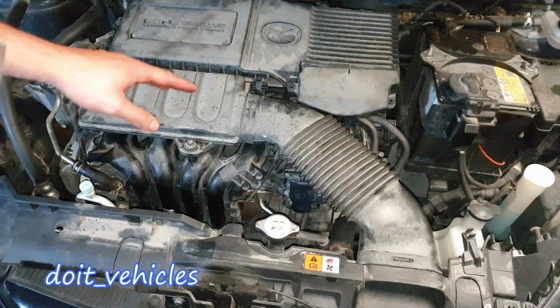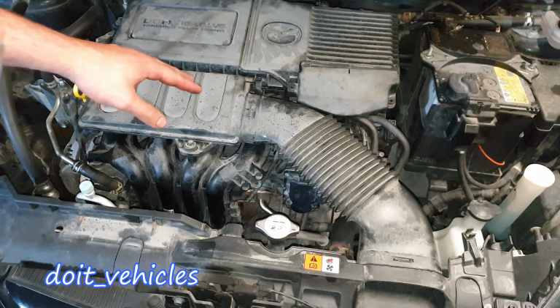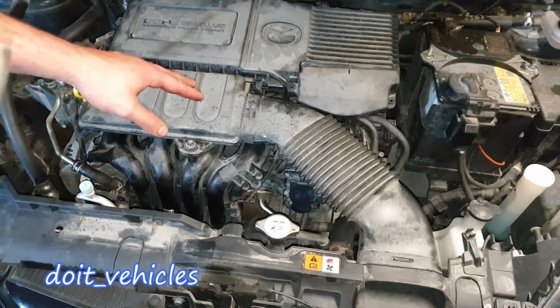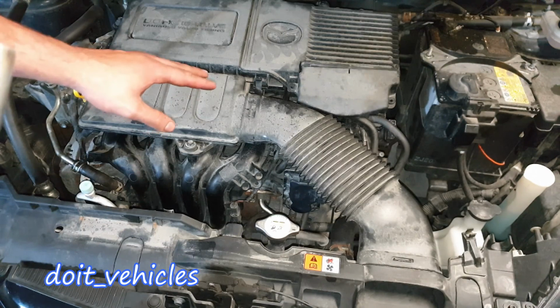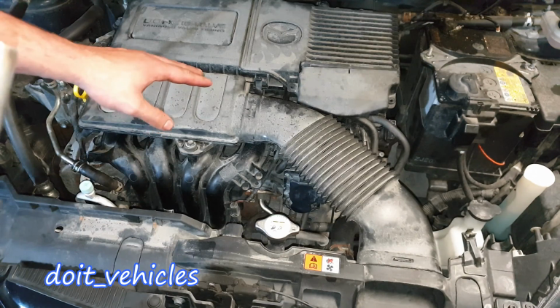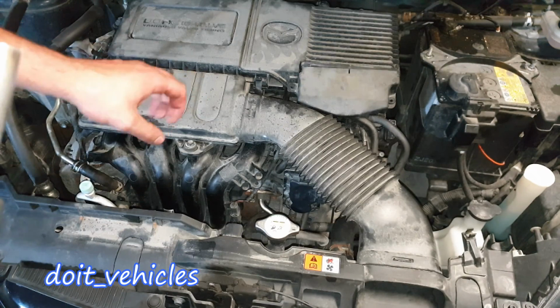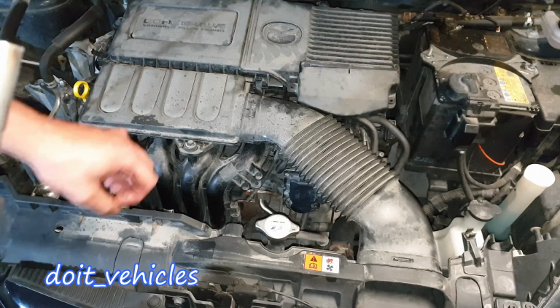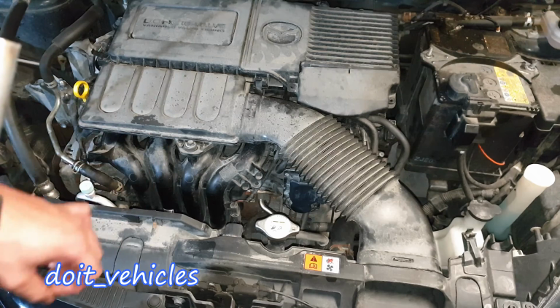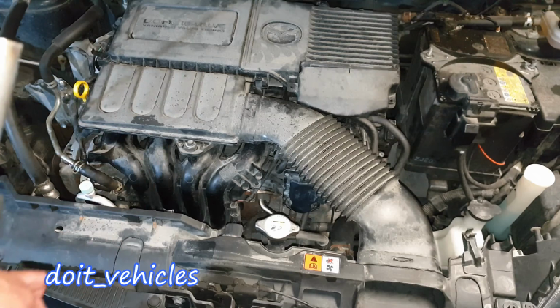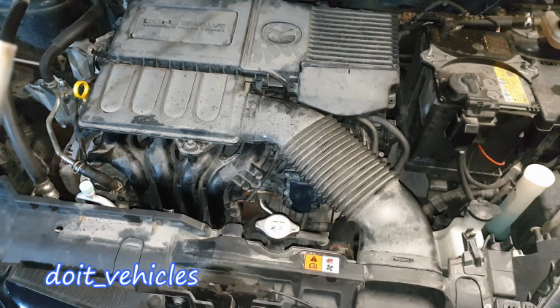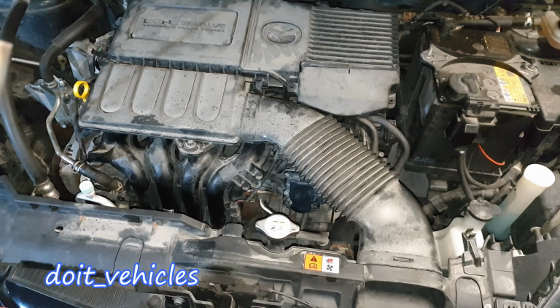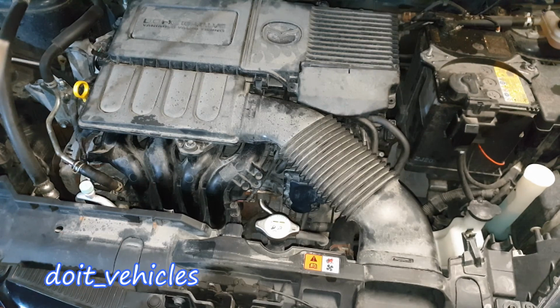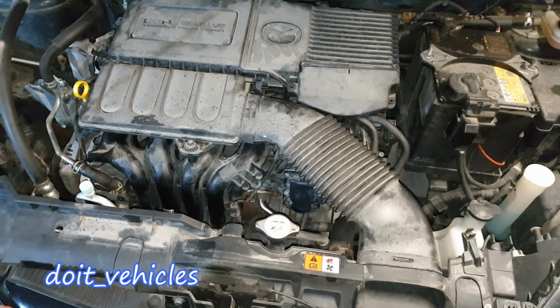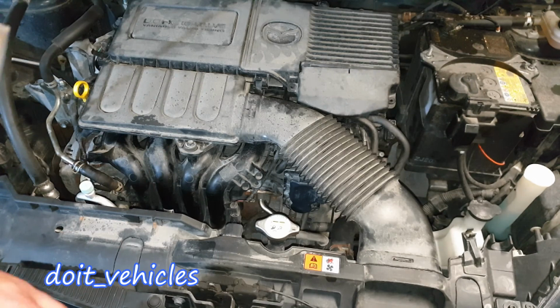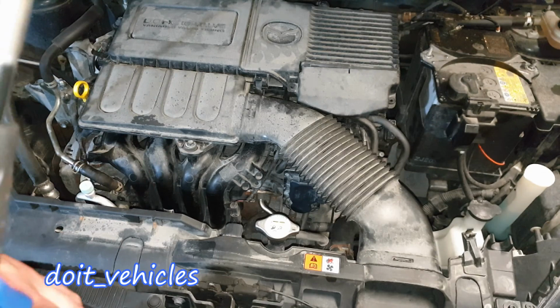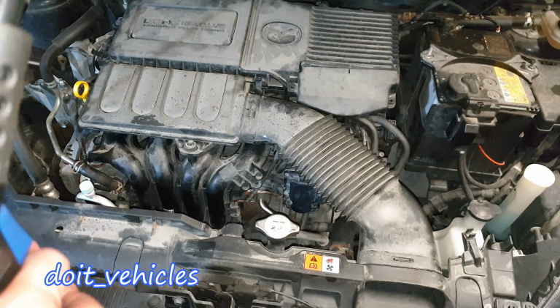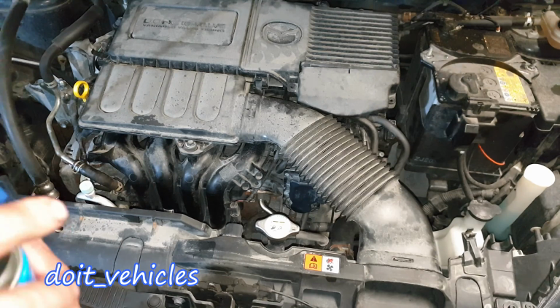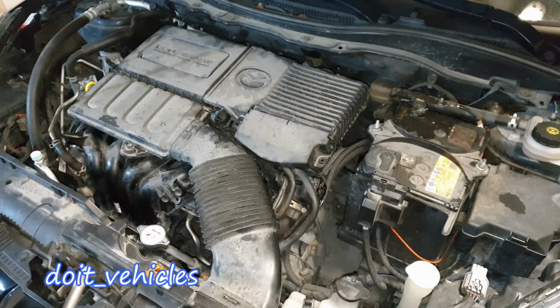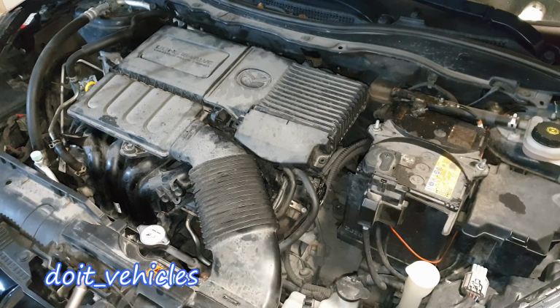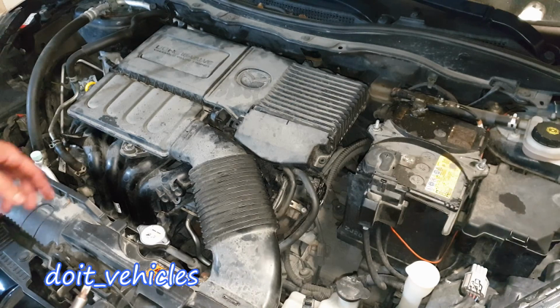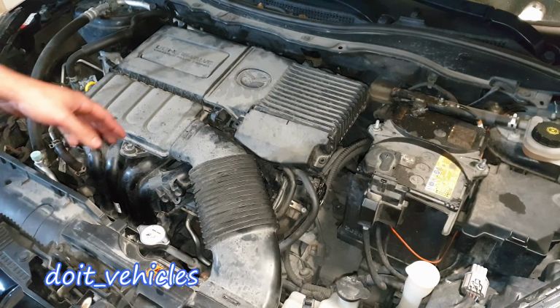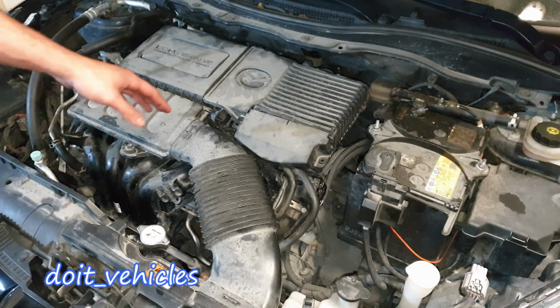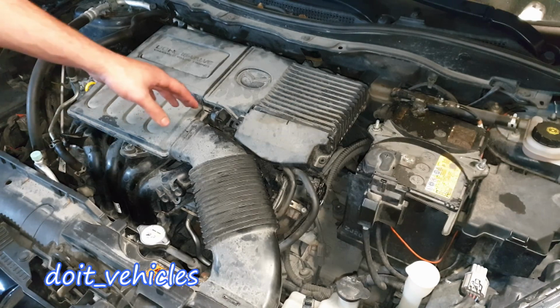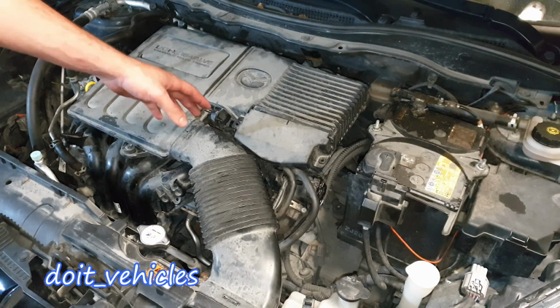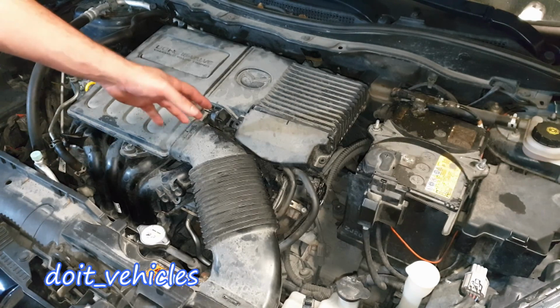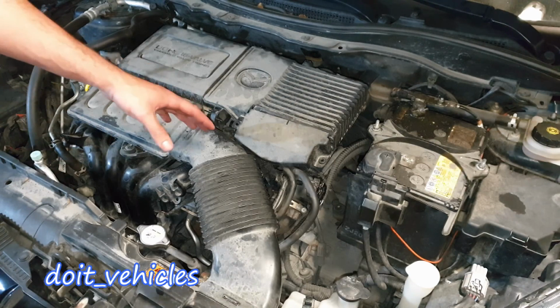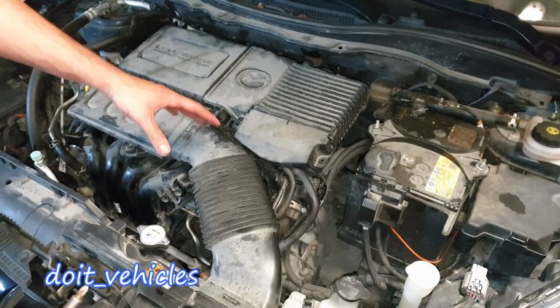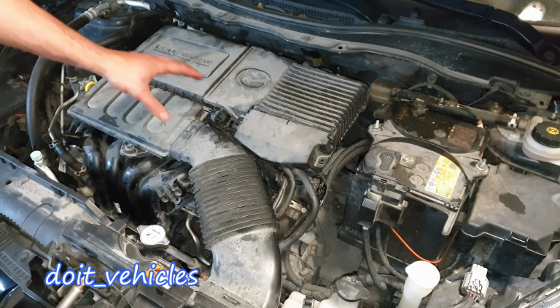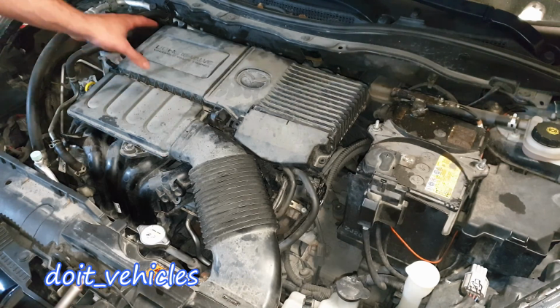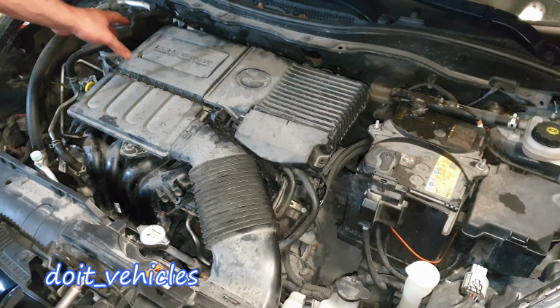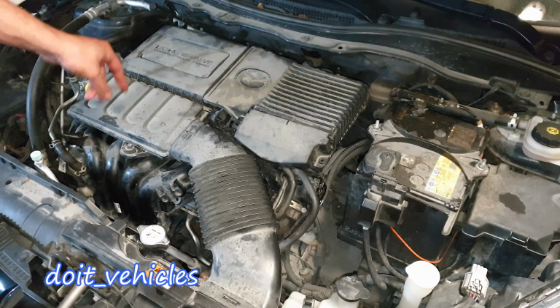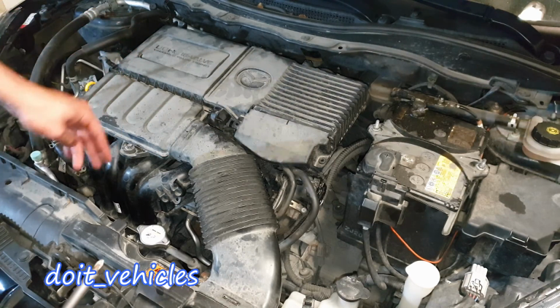It's very important to know how to read the live data in order to determine if you have any problem with the injectors in the first place. With that being said, let's go ahead and remove the injectors from this car.